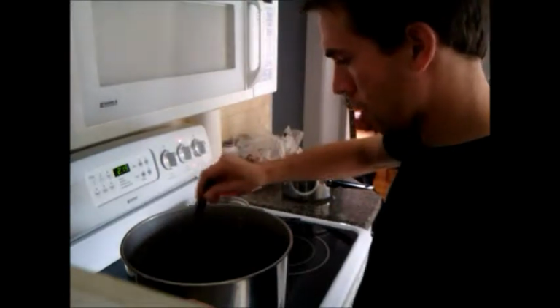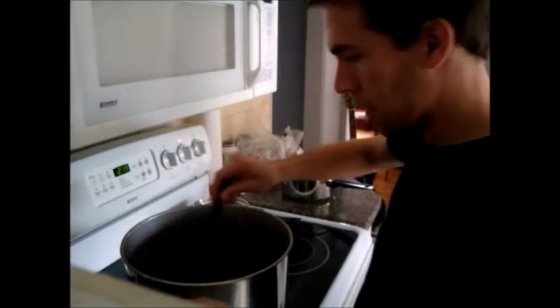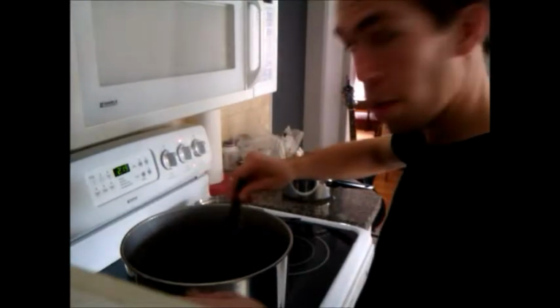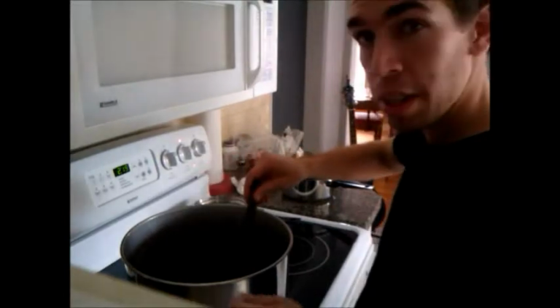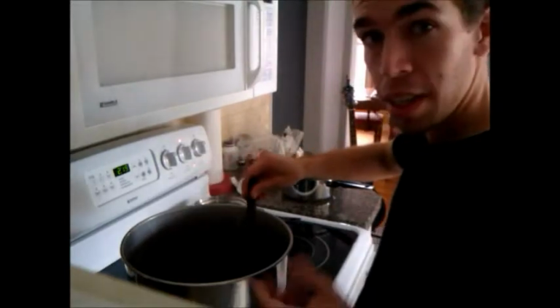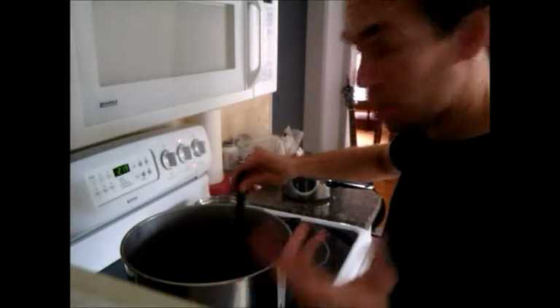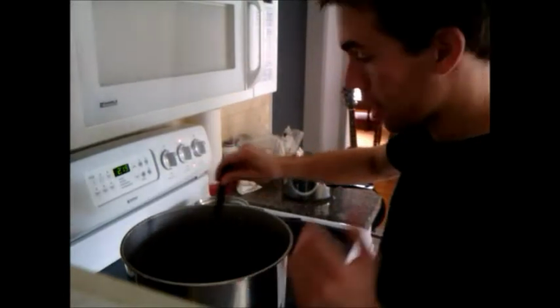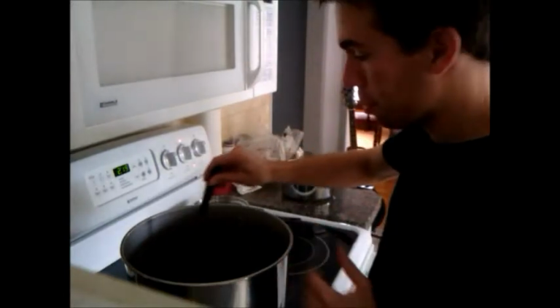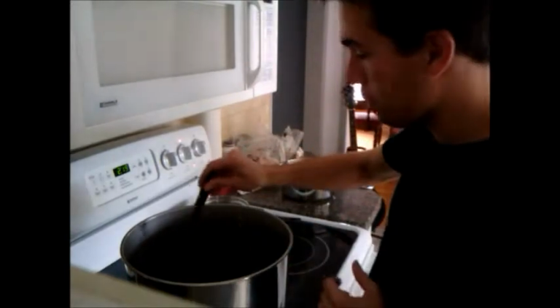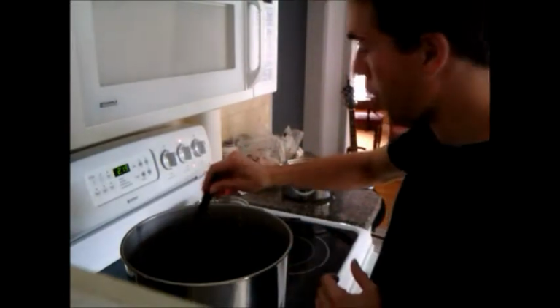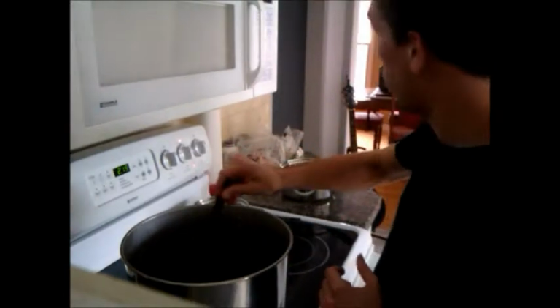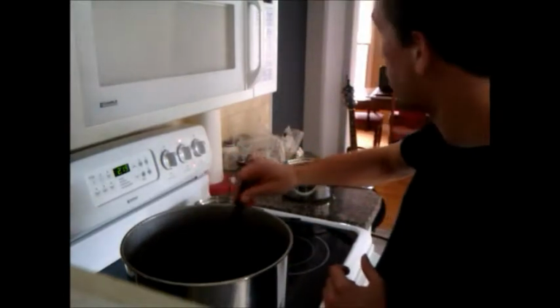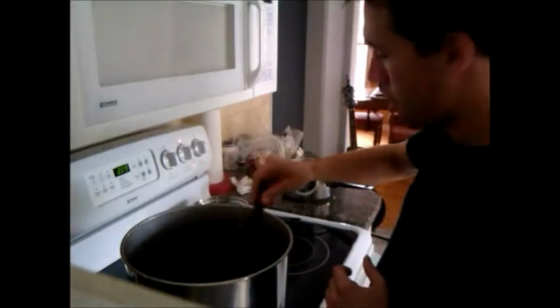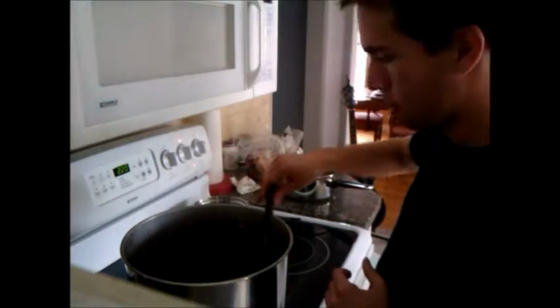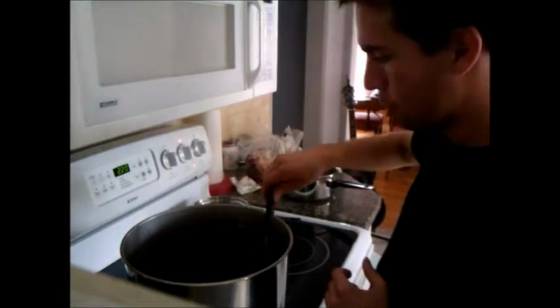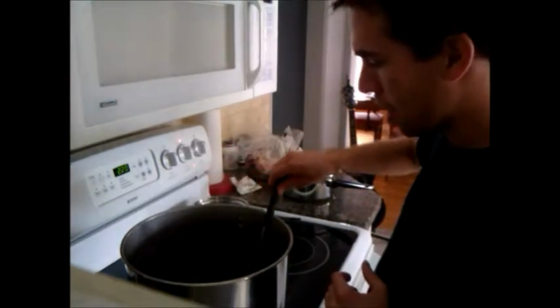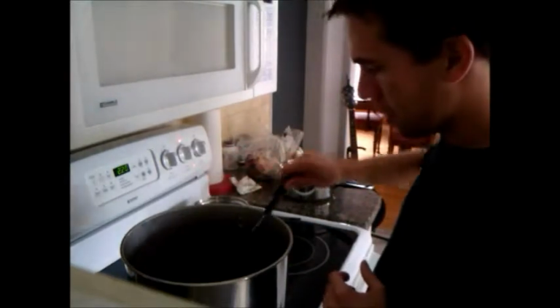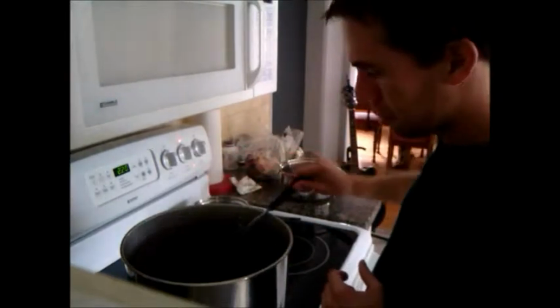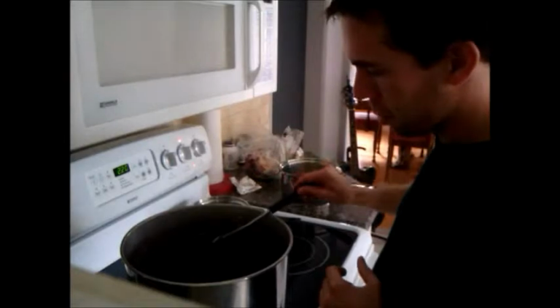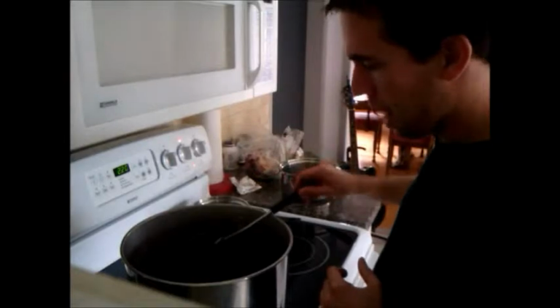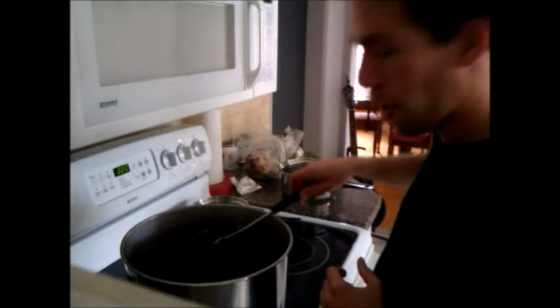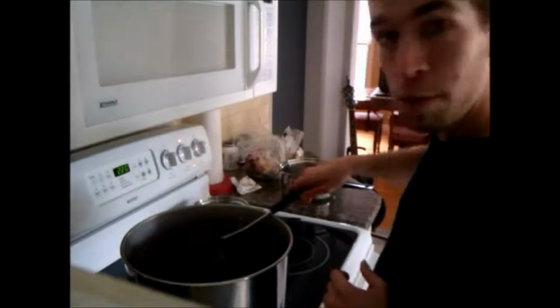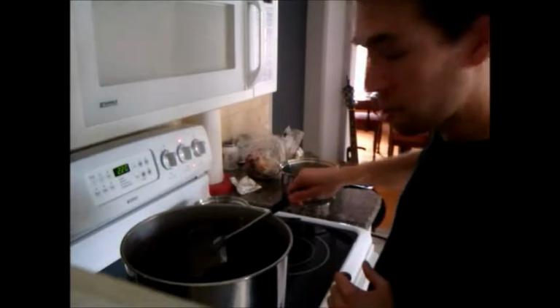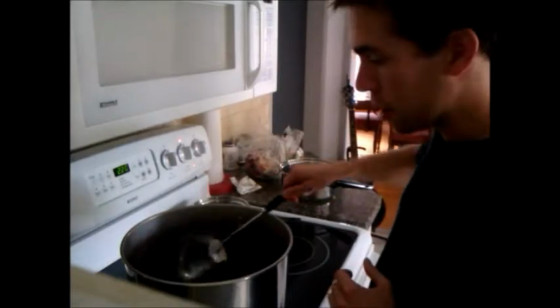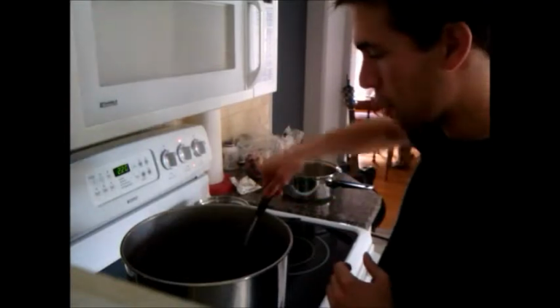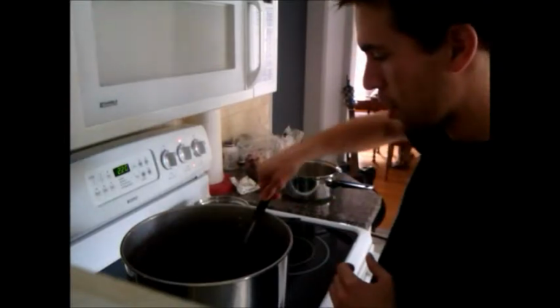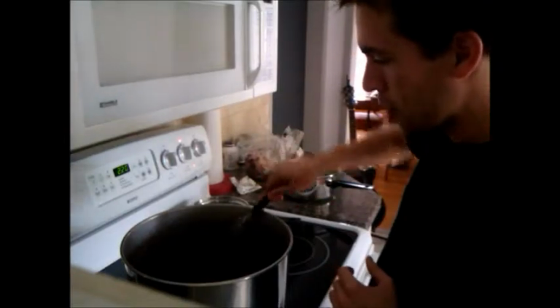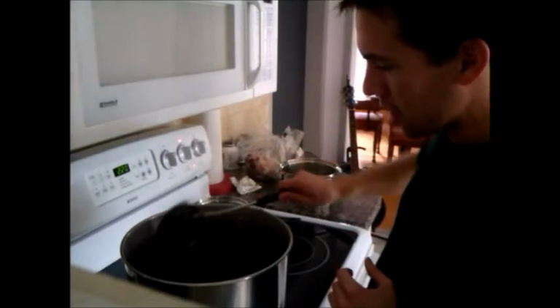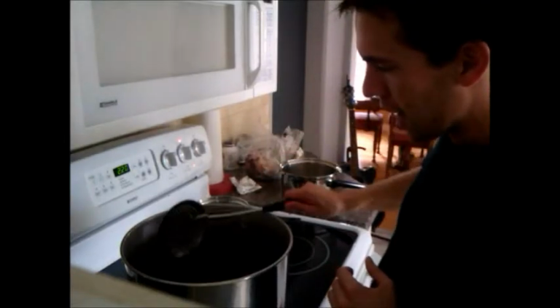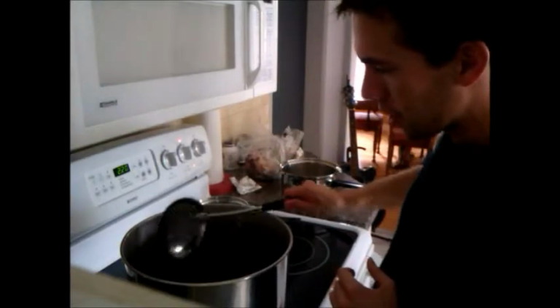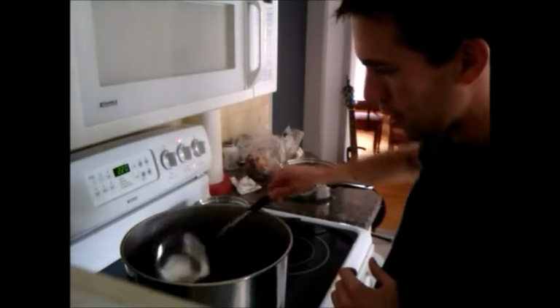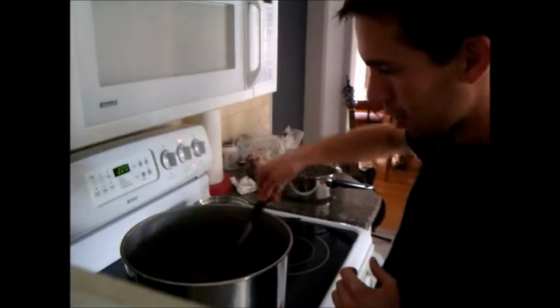Just keep on mixing it and keep letting it boil for the remaining half hour to 40 minutes, depending on when you decide to add the hops.